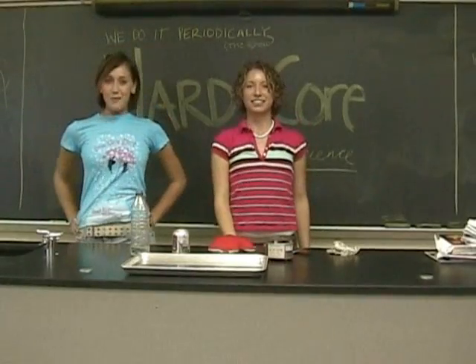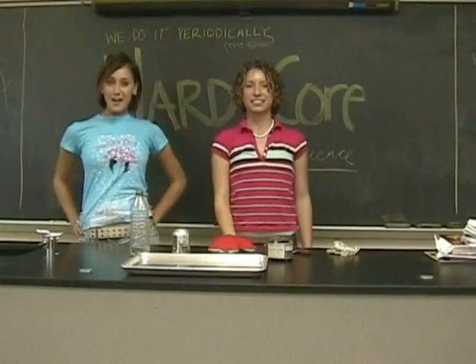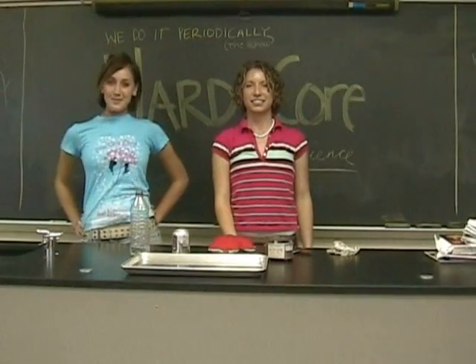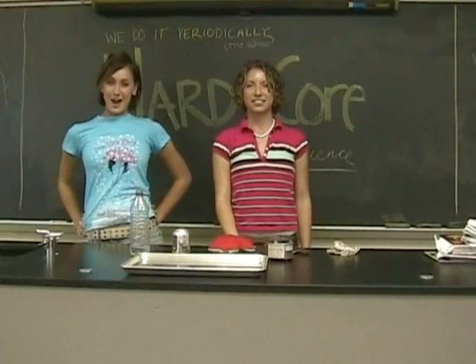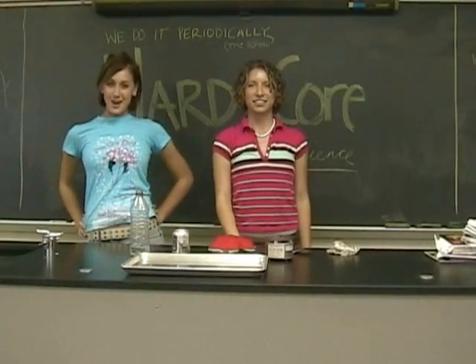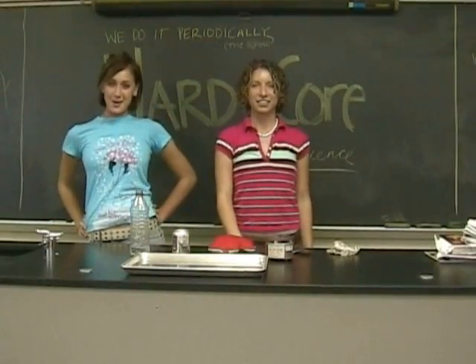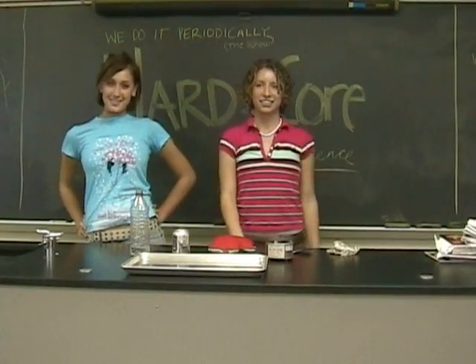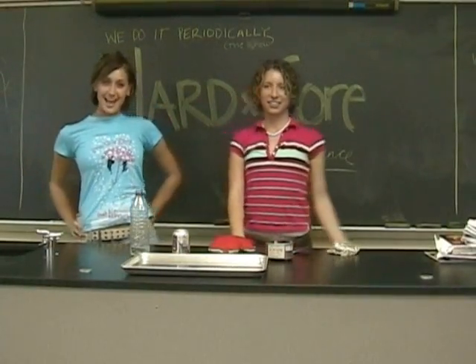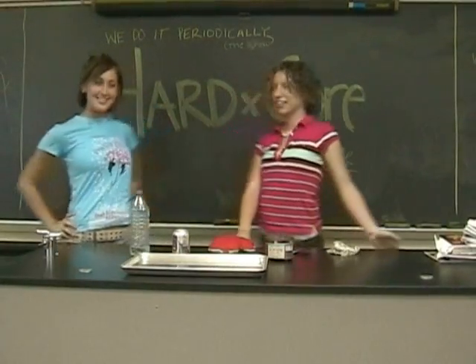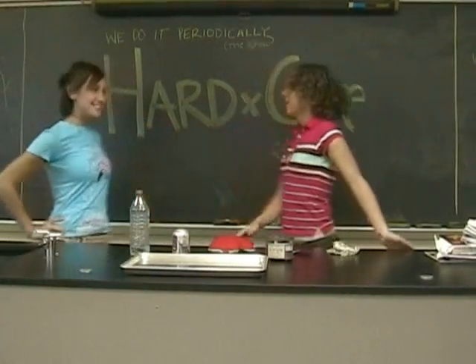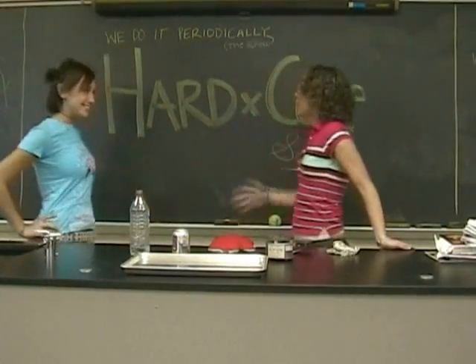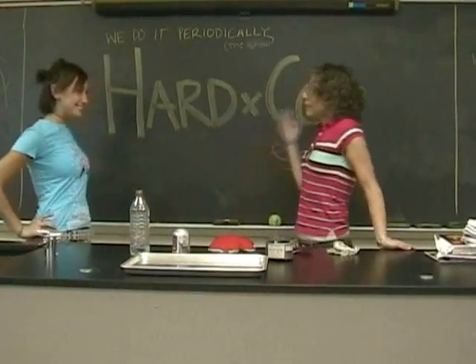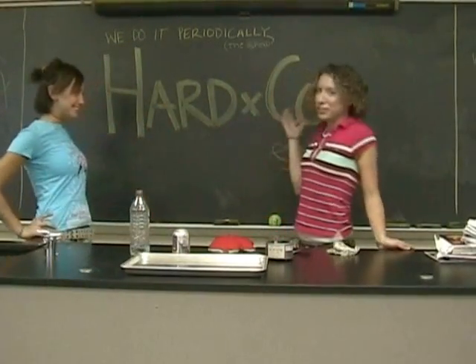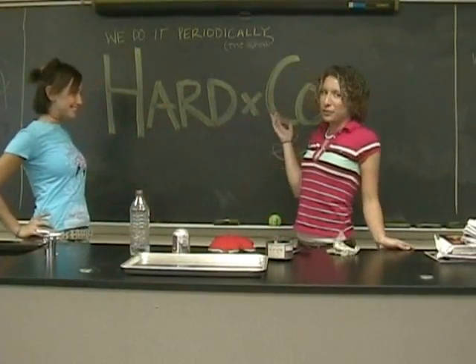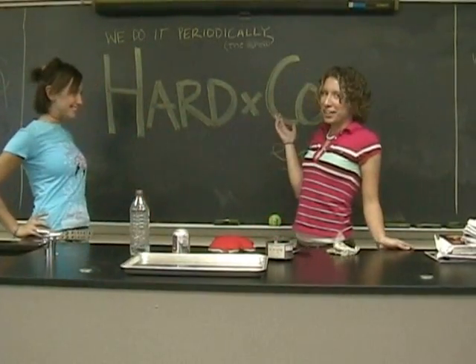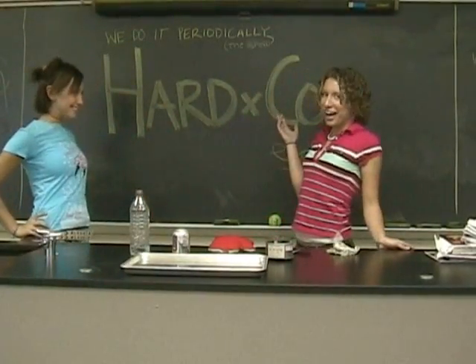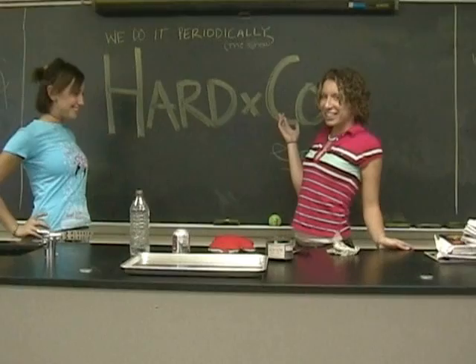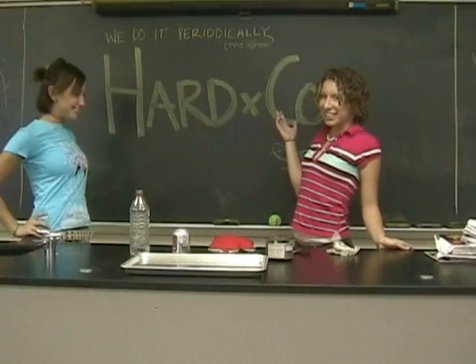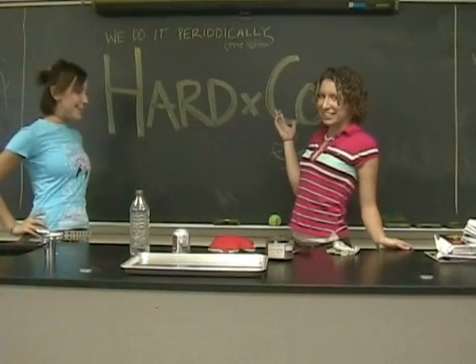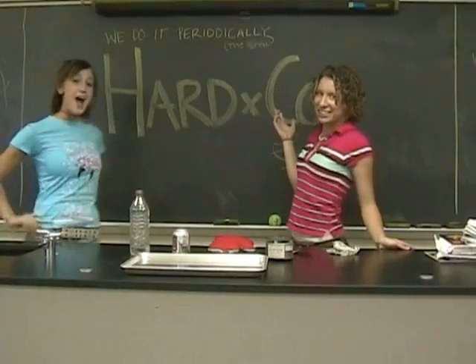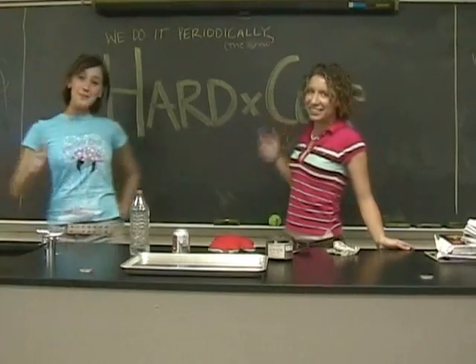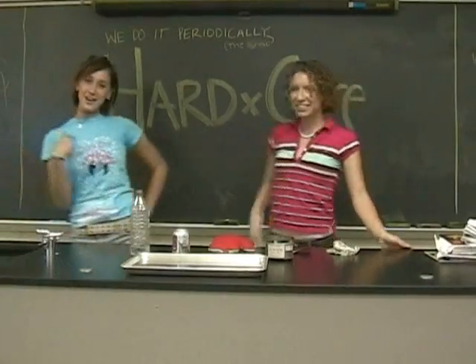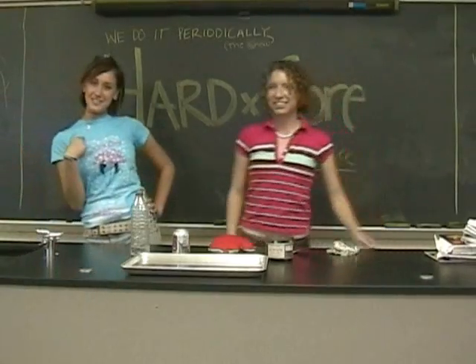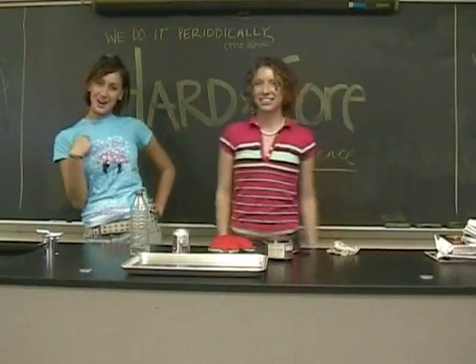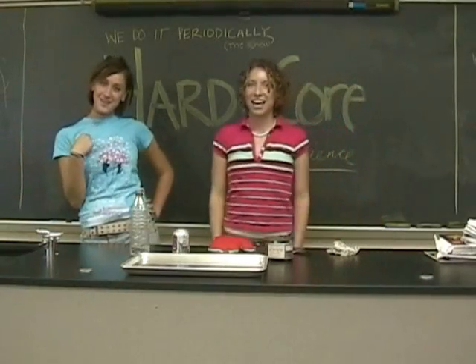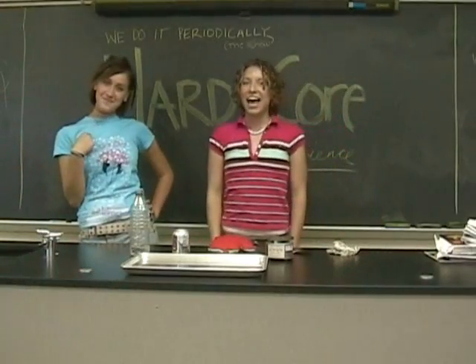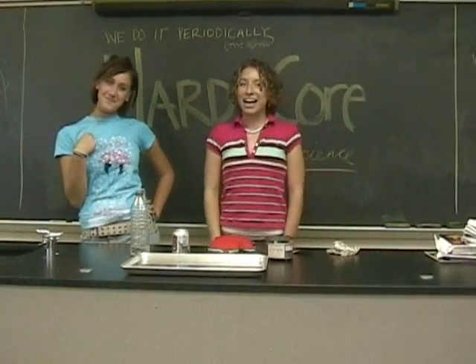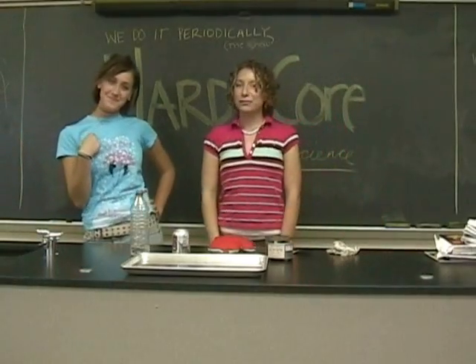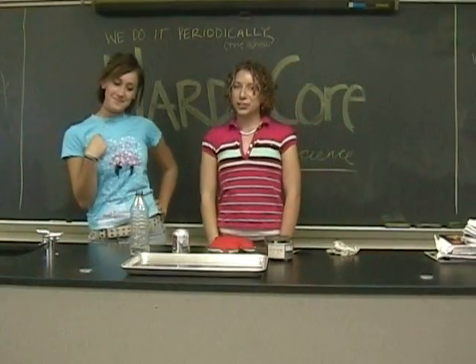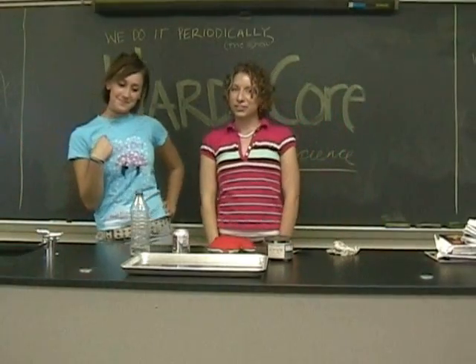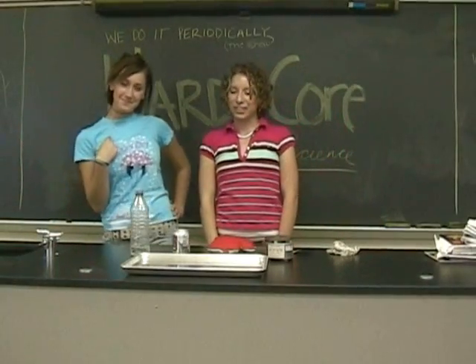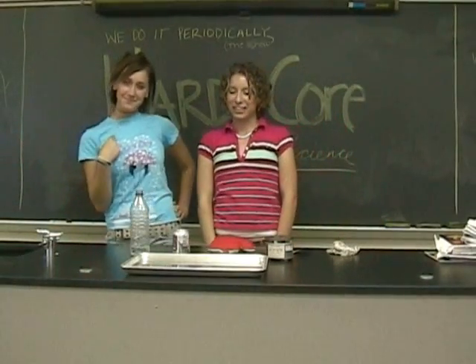Welcome to Hardcore Science. We do it periodically. I'm Gwen Aventura. And I'm Josephine.